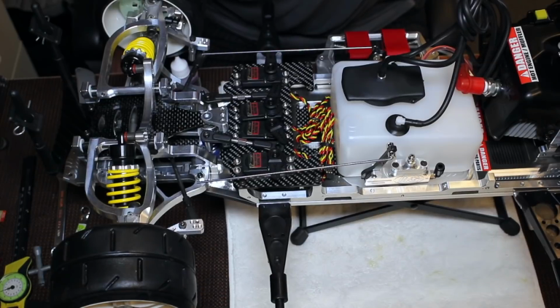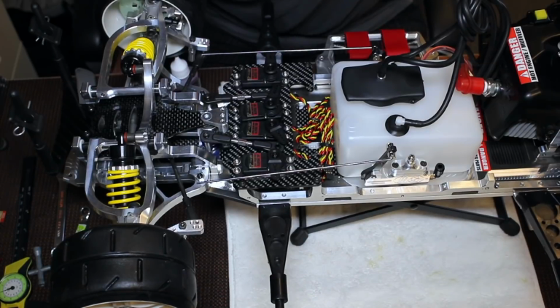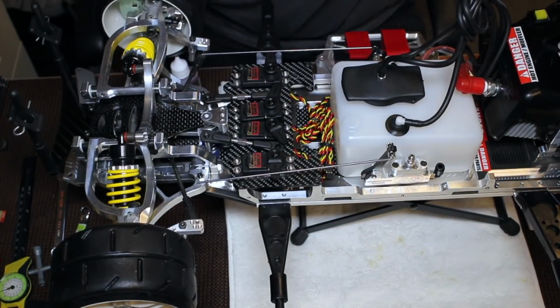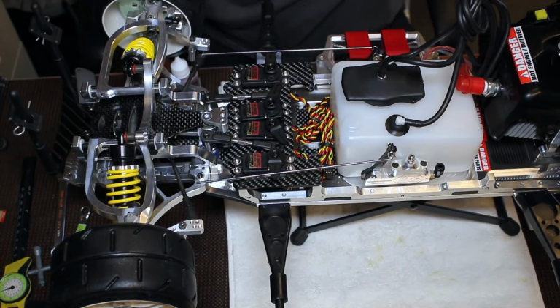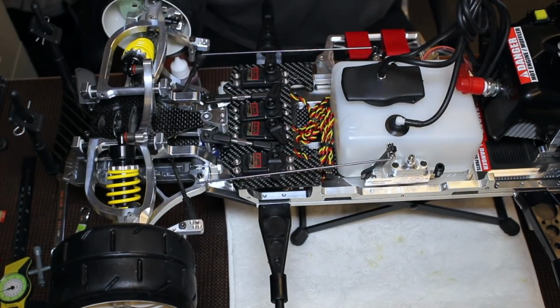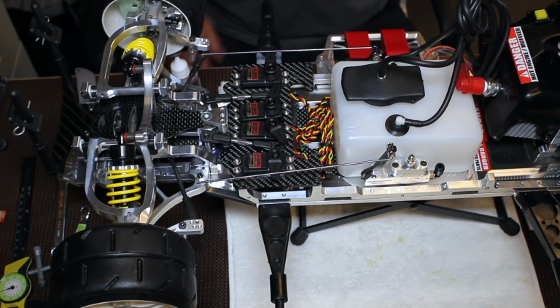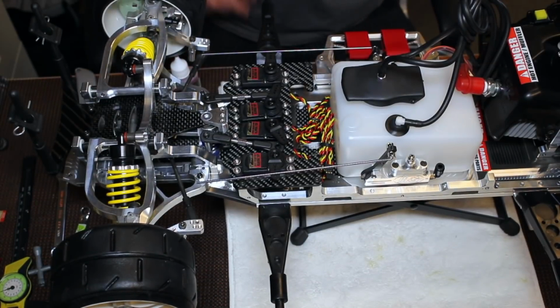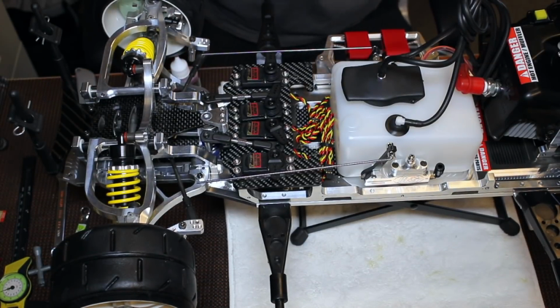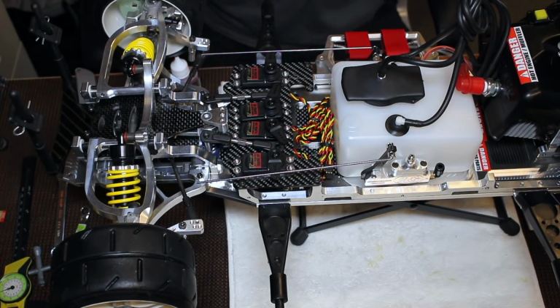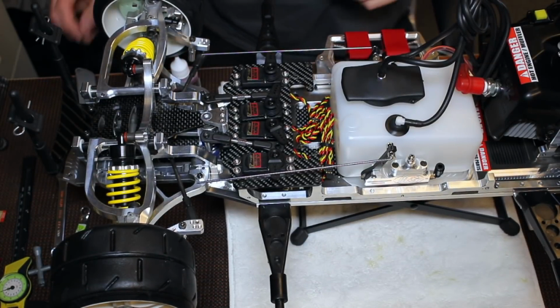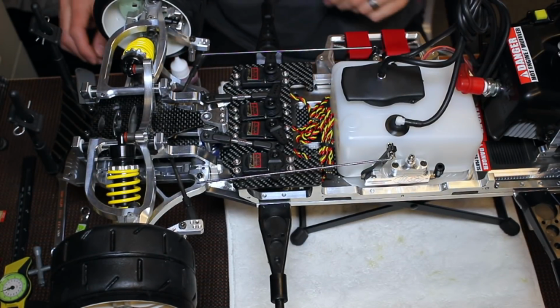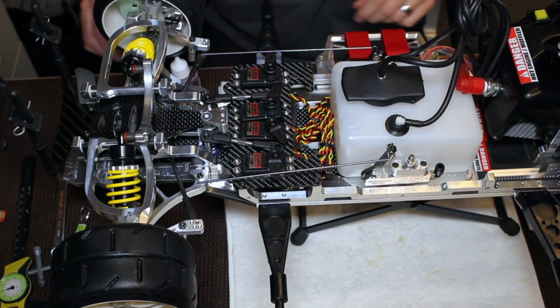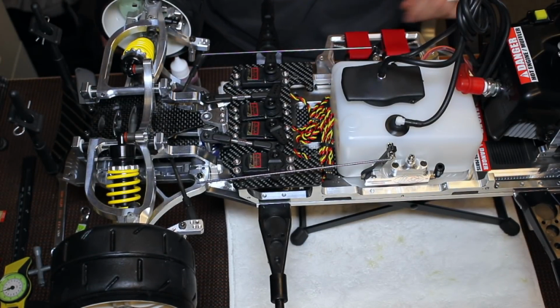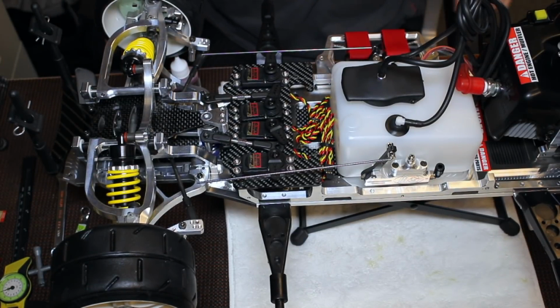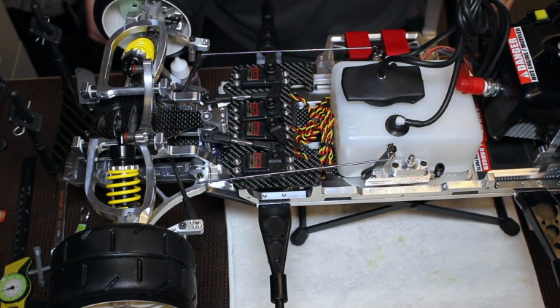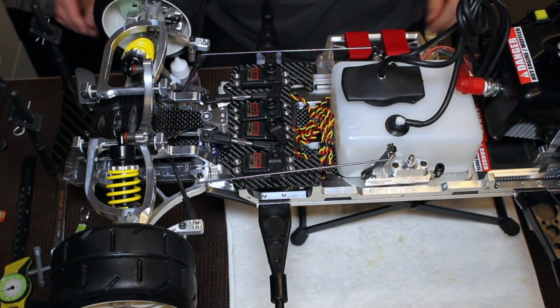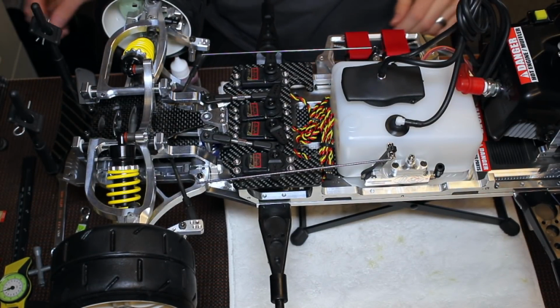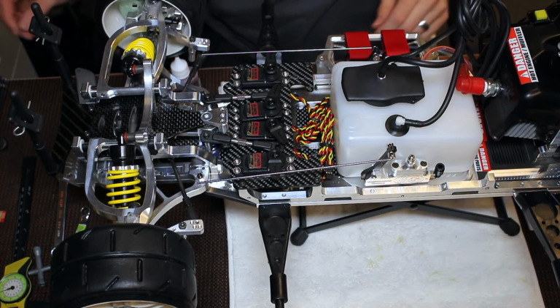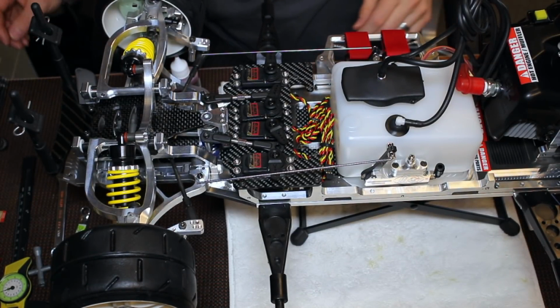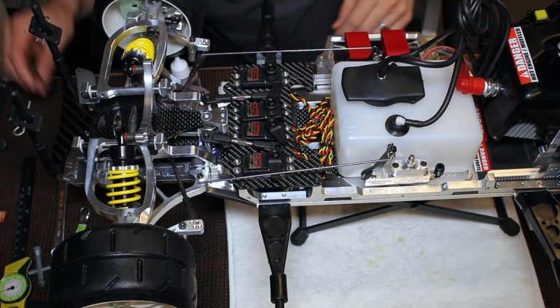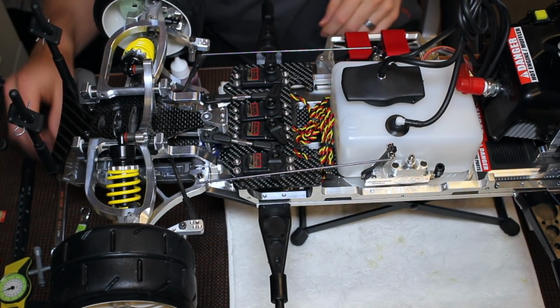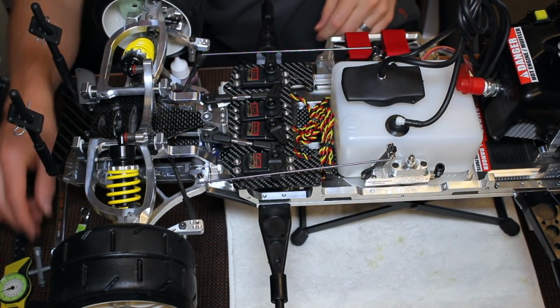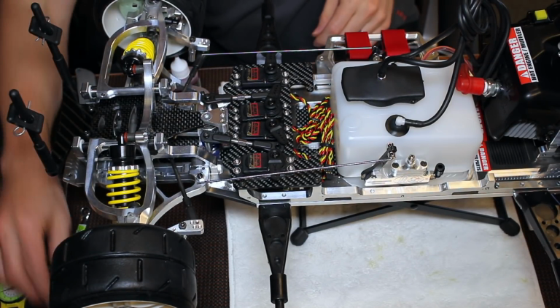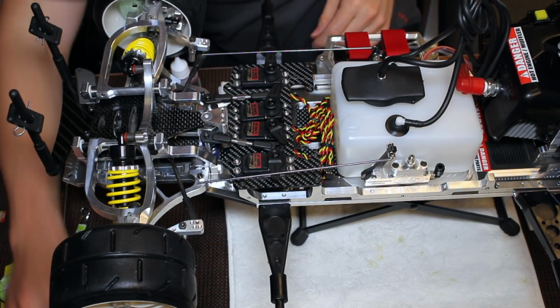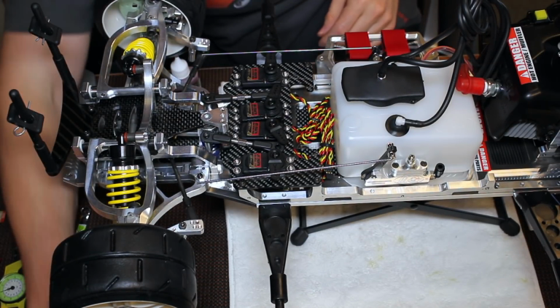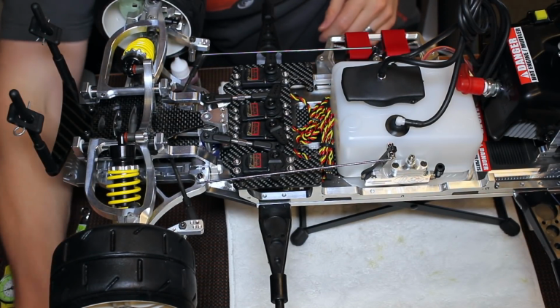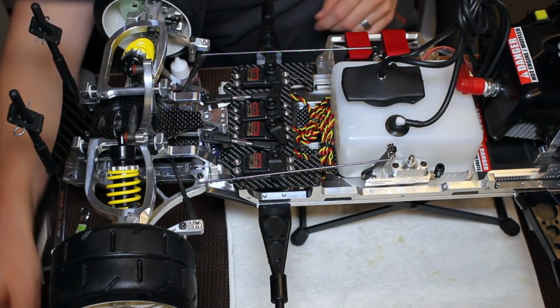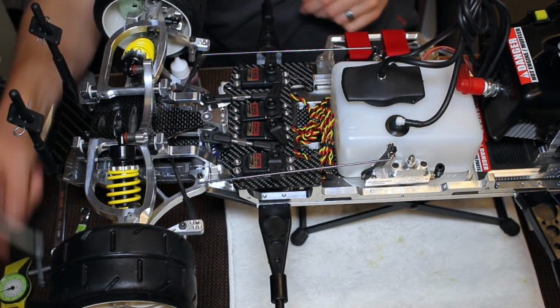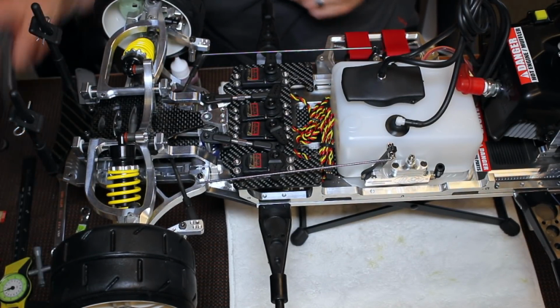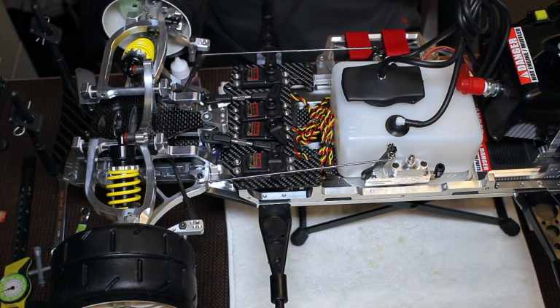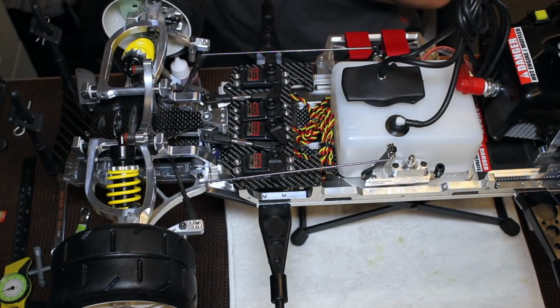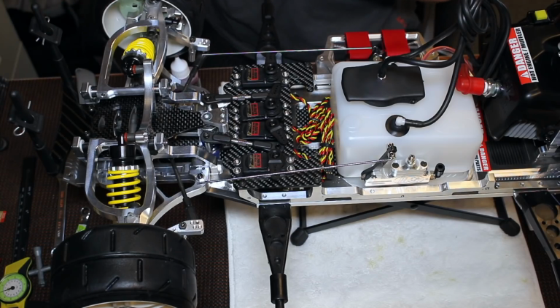We're going to get into one of the more exciting things of the build, which is bleeding the hydraulic brake system. I'm just going to show you how to do this on the front brakes.